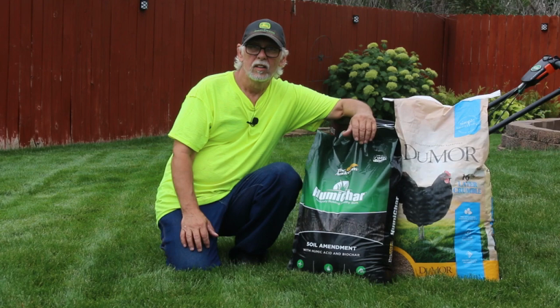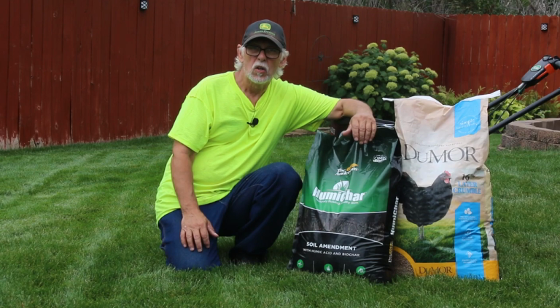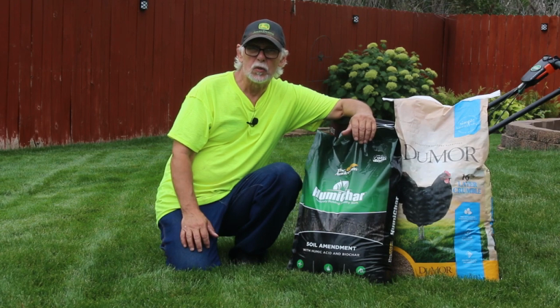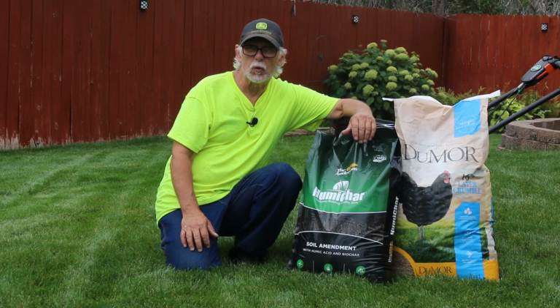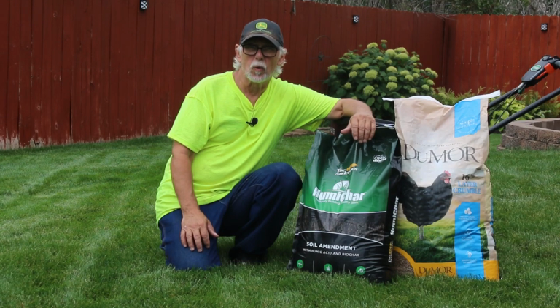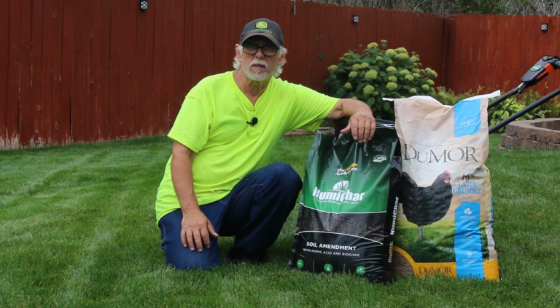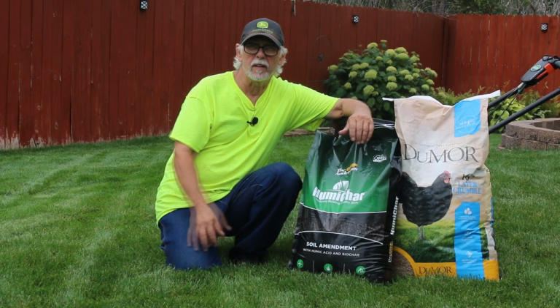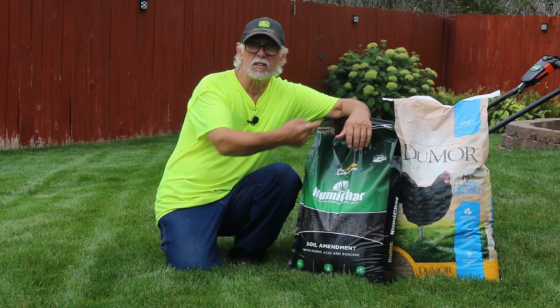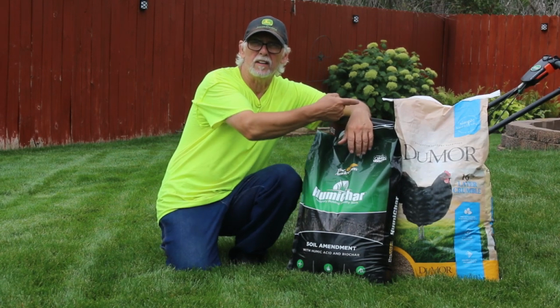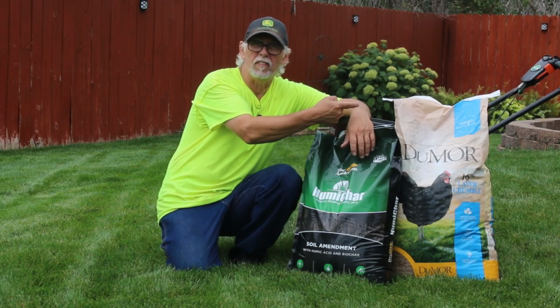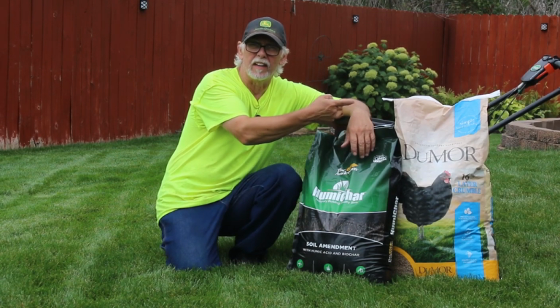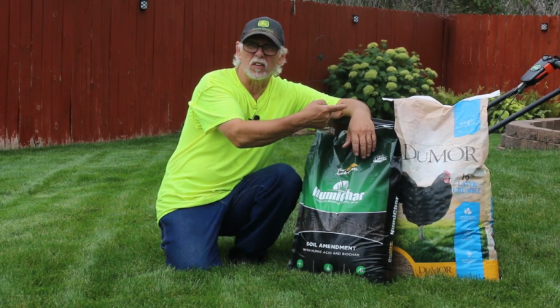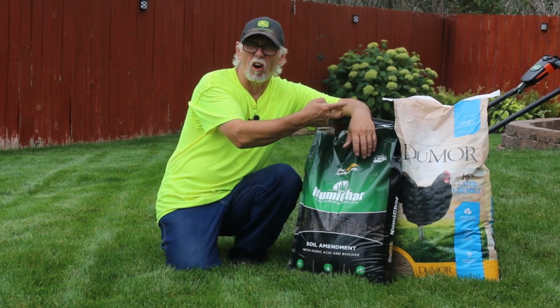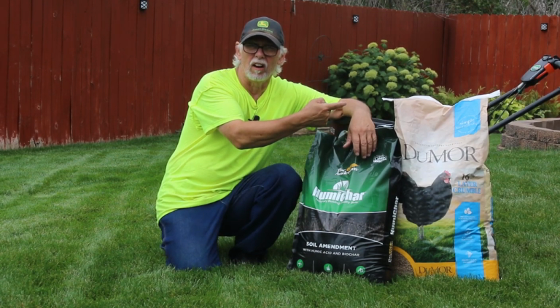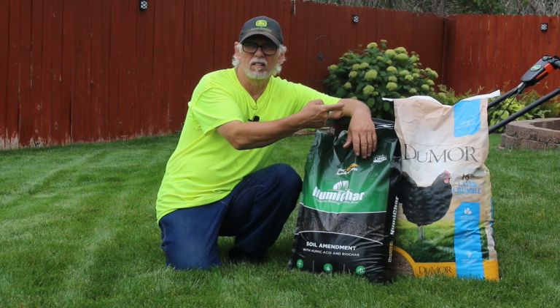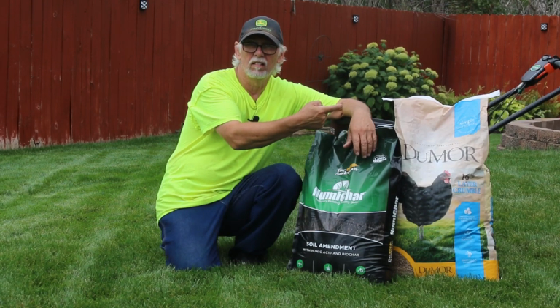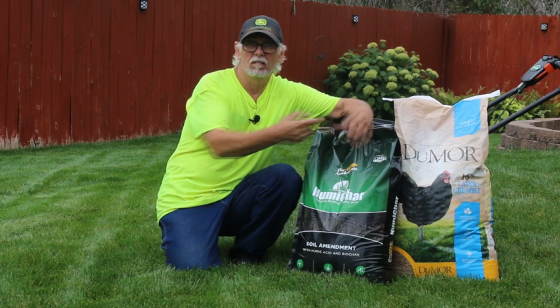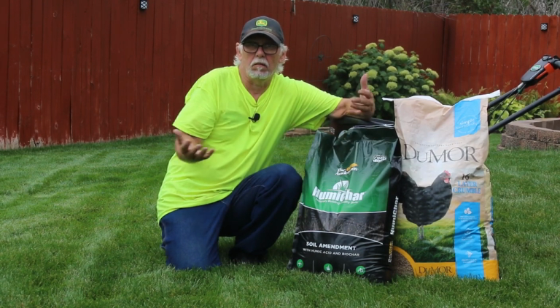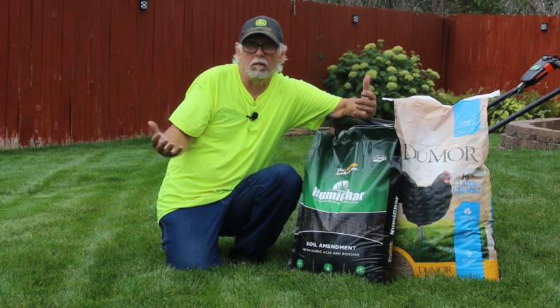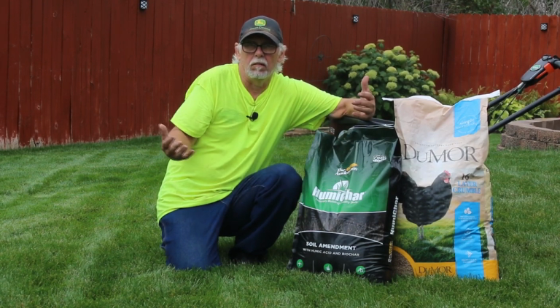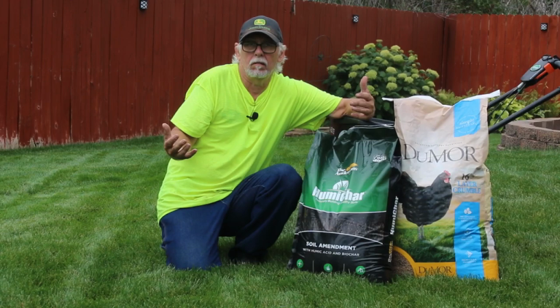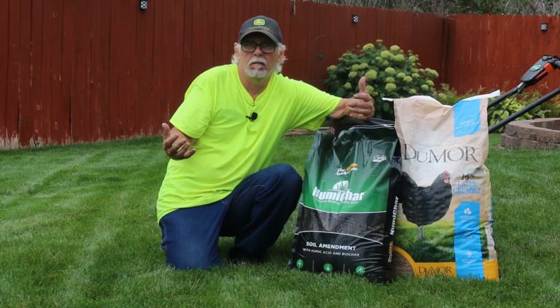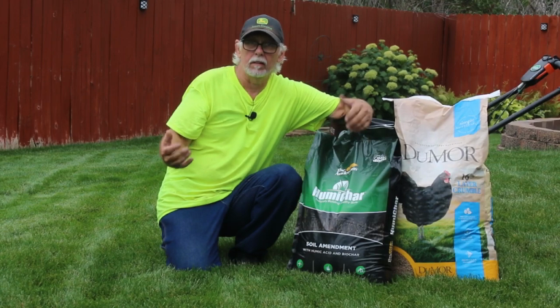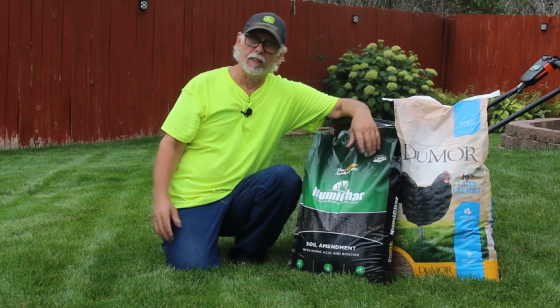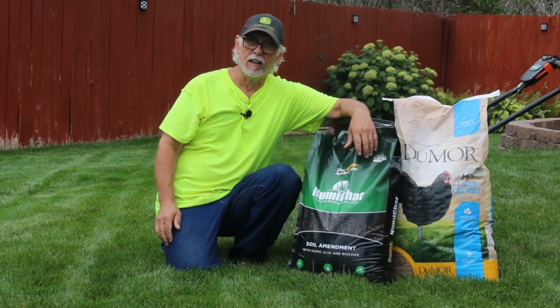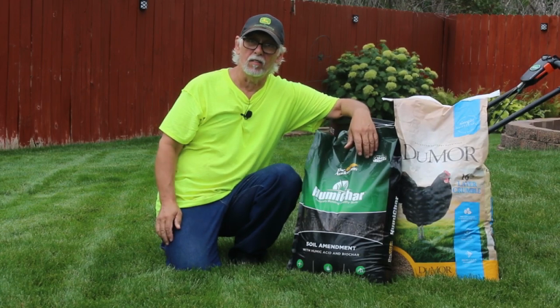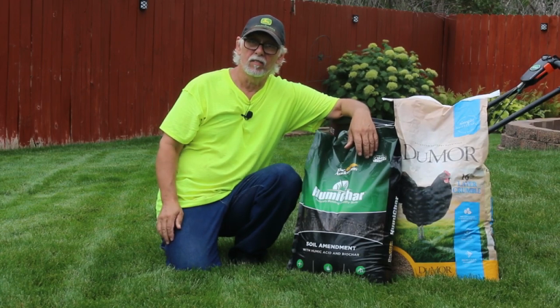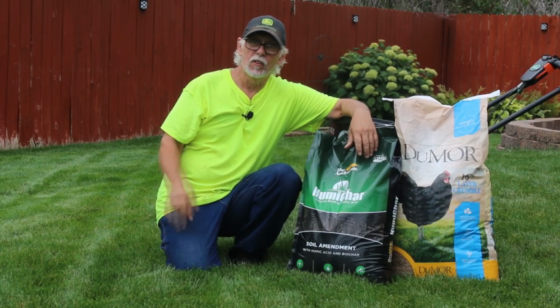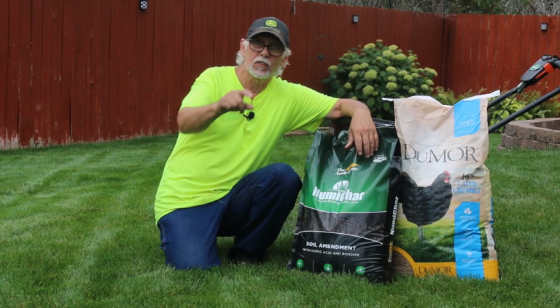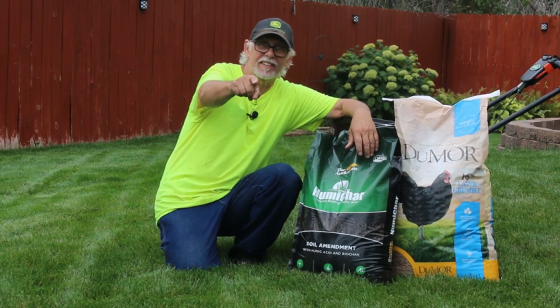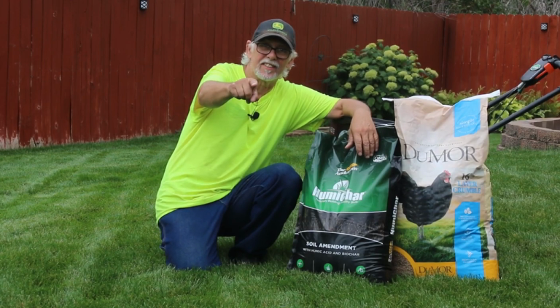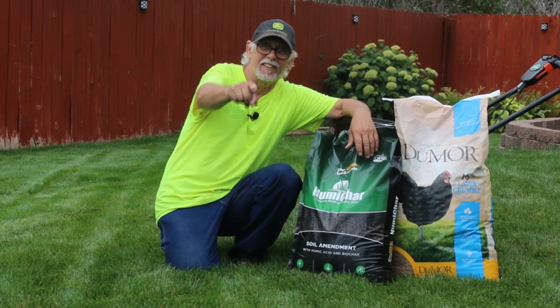Dude, why are you putting chicken feed on your lawn? I don't know. Let's find out. So let's get started.